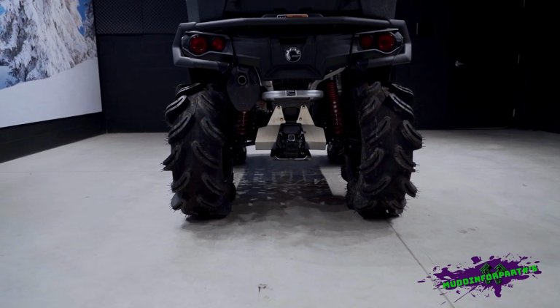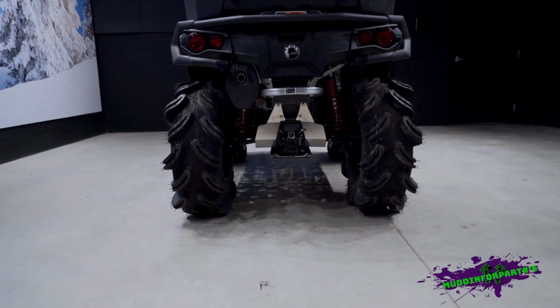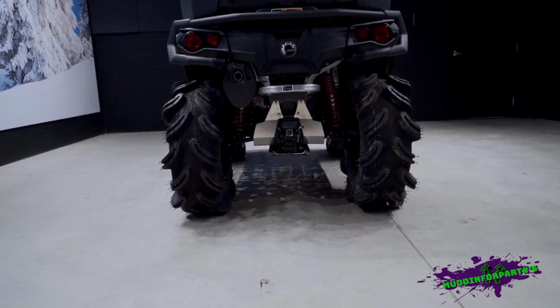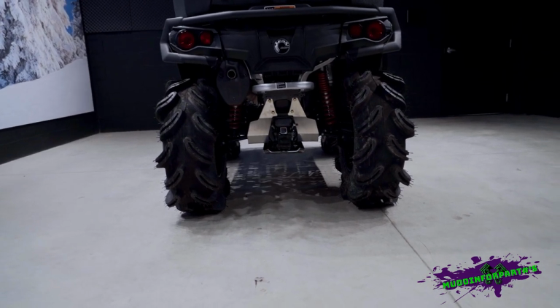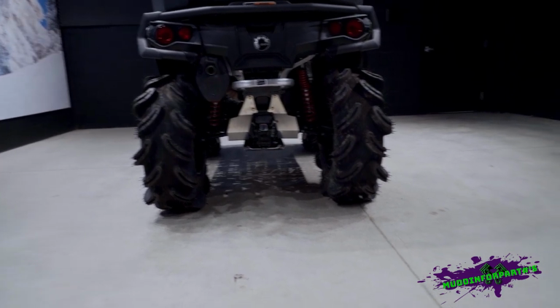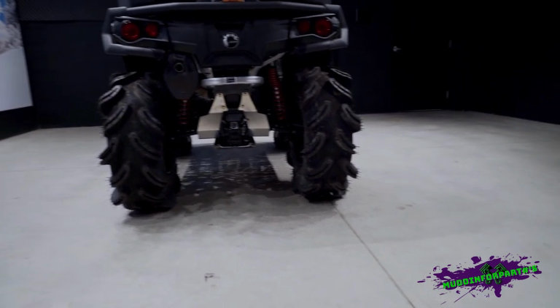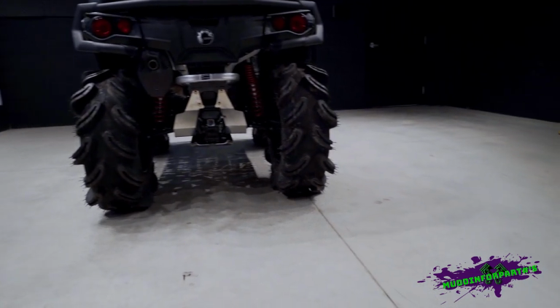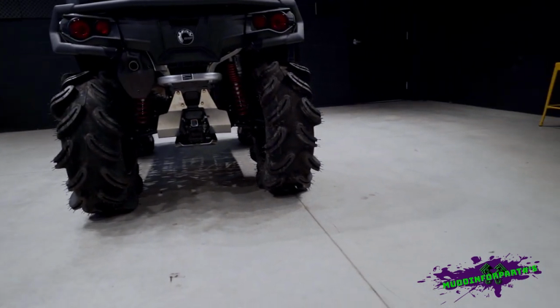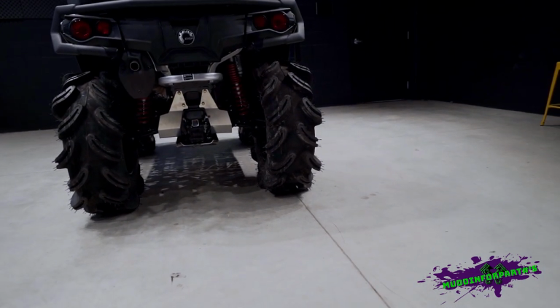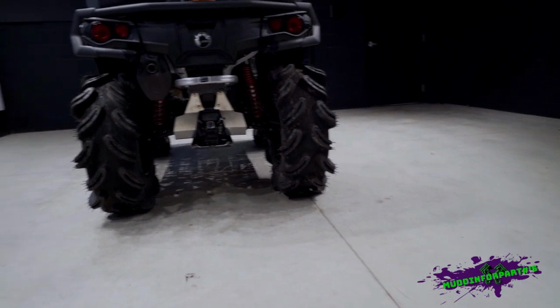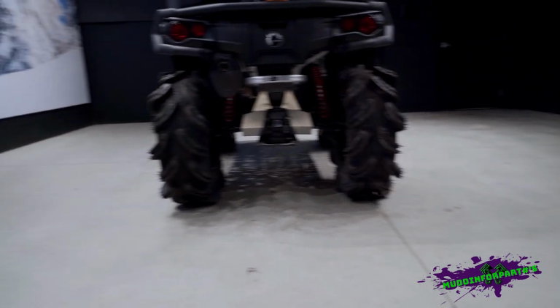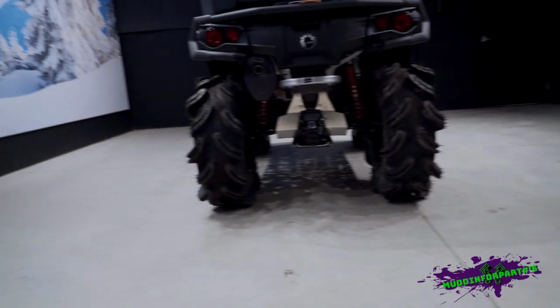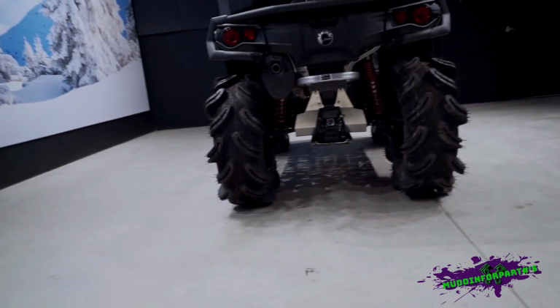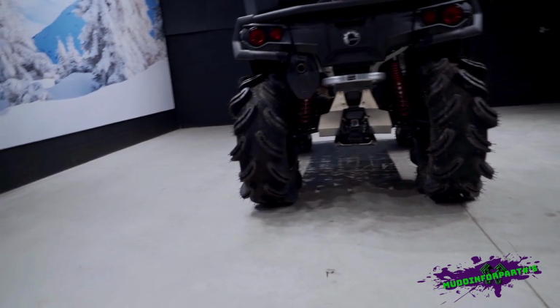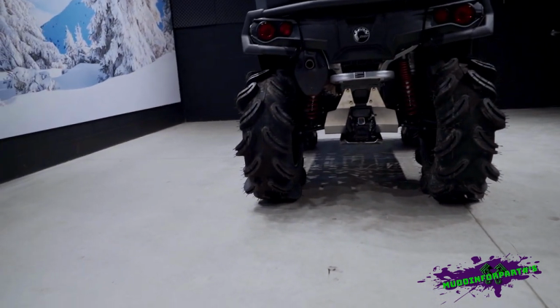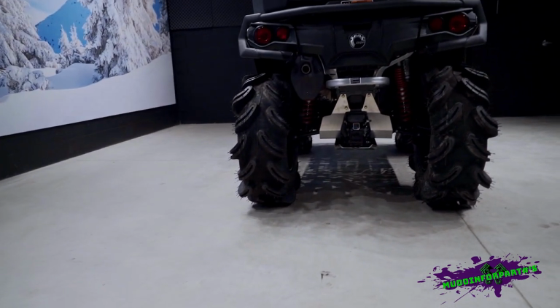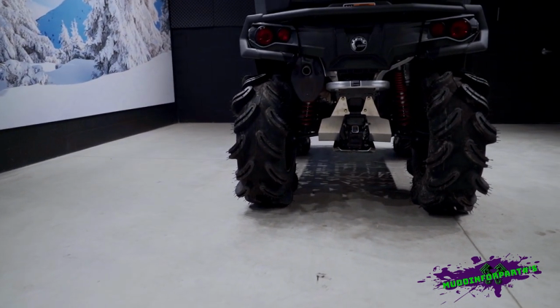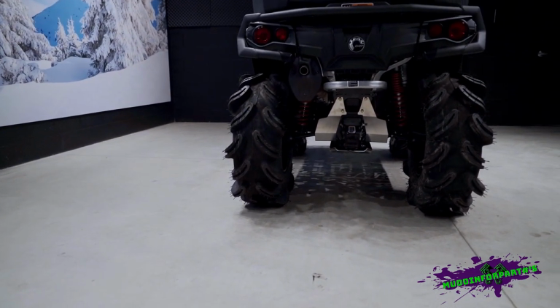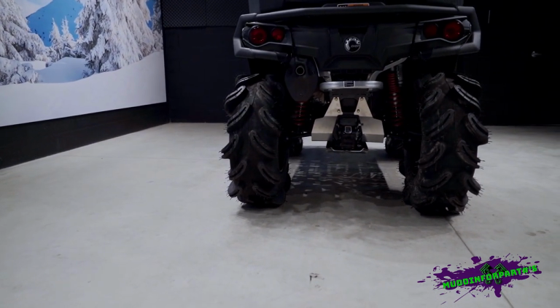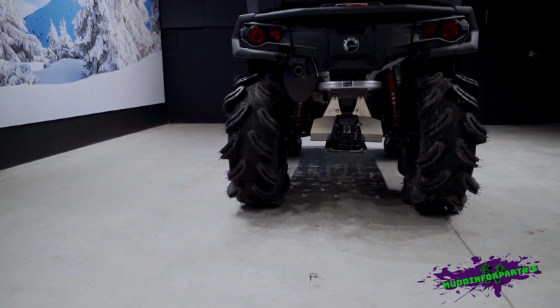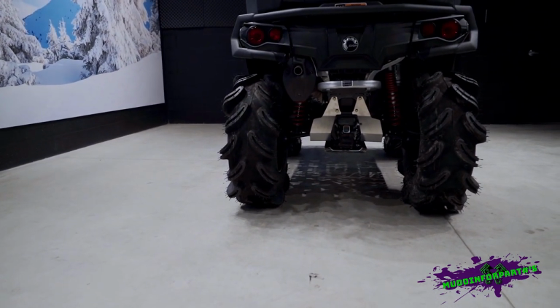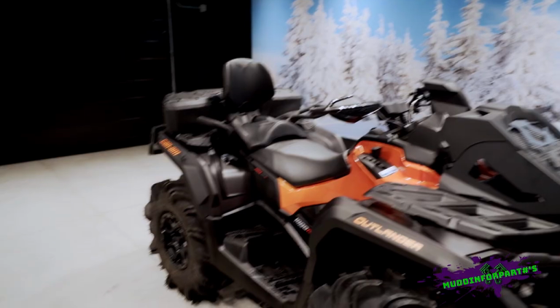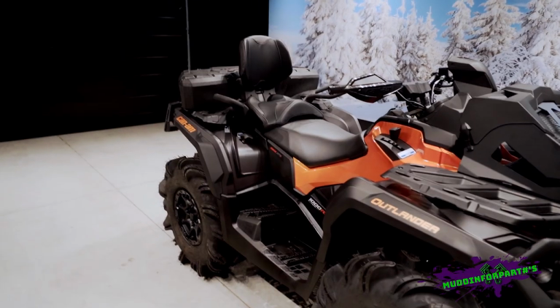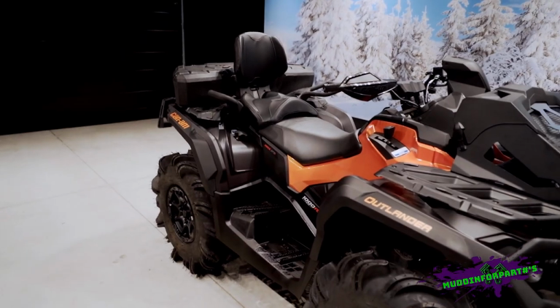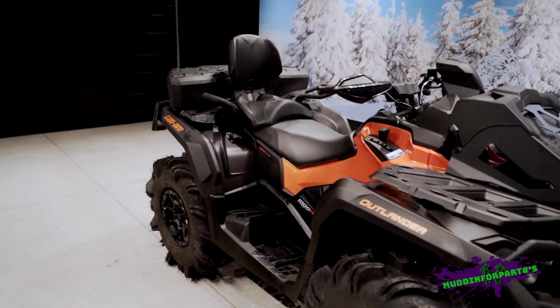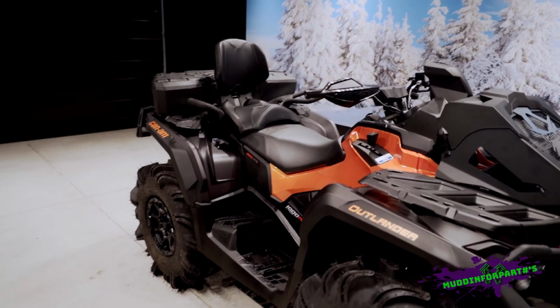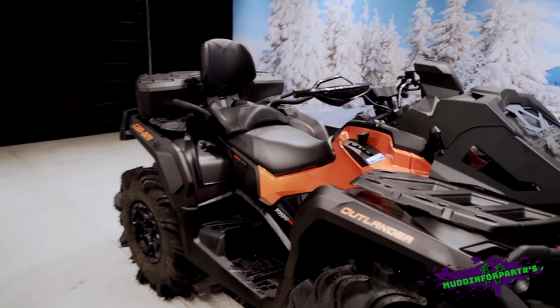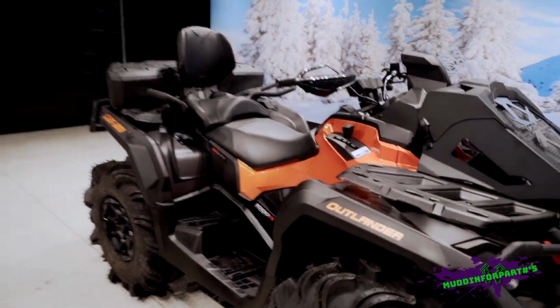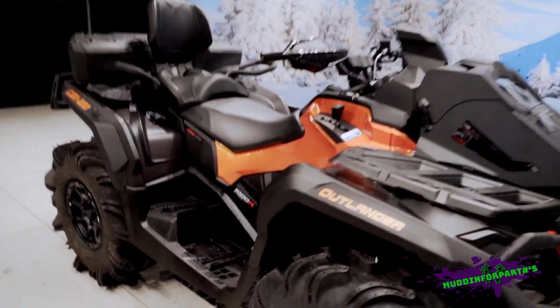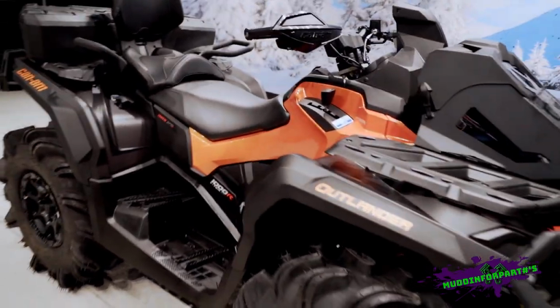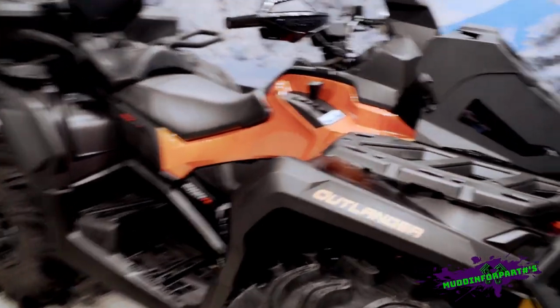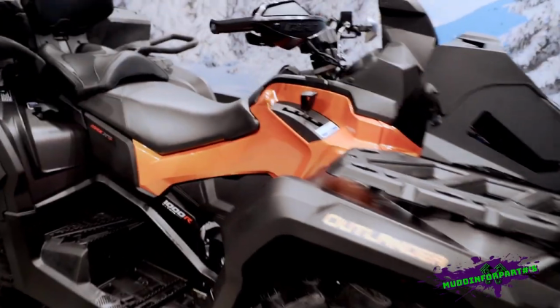Look how wide those tires are. This thing has got a rip. Look at this burnt orange, man.